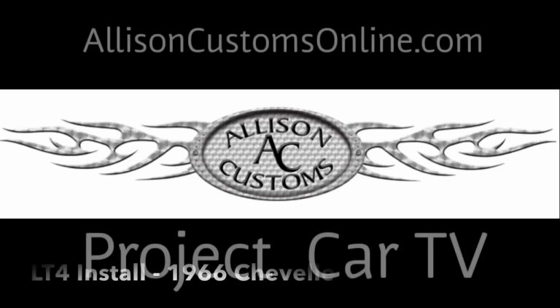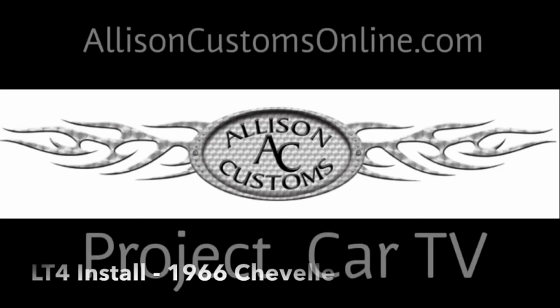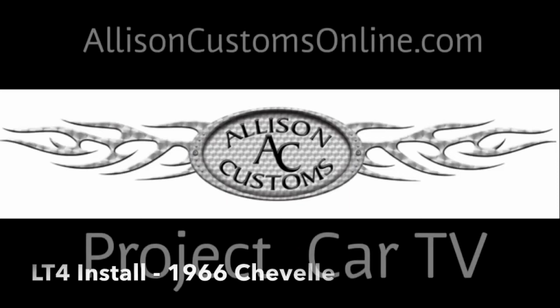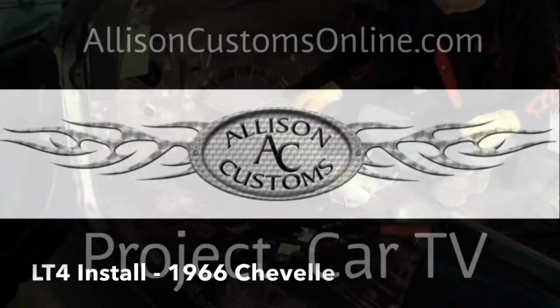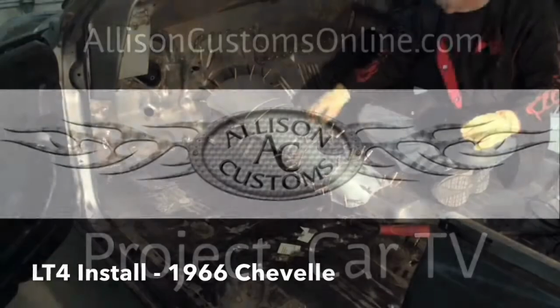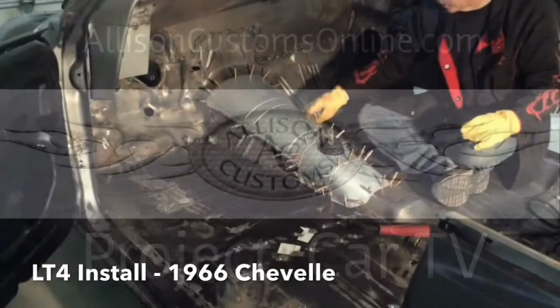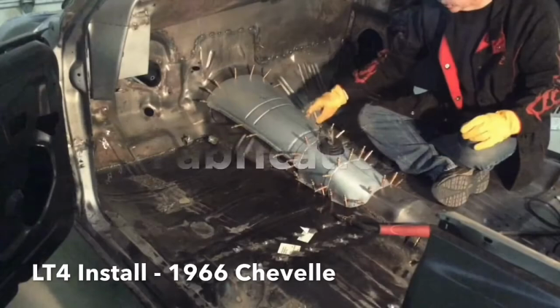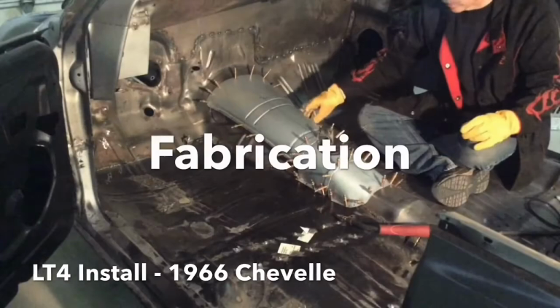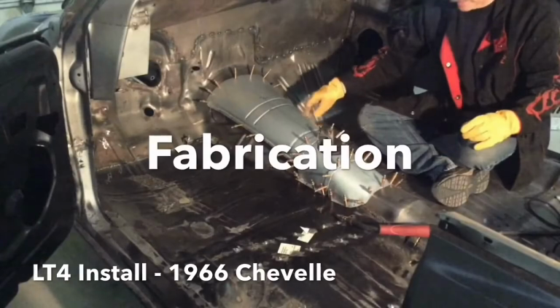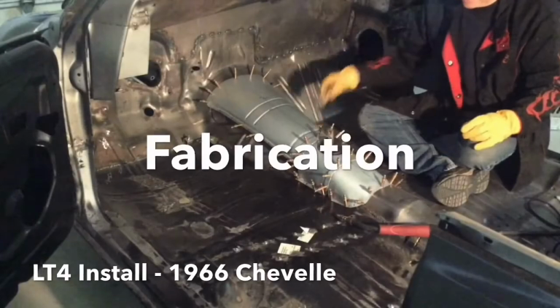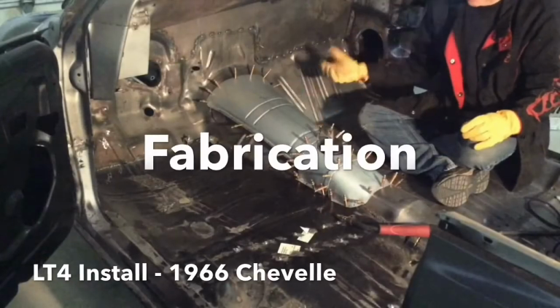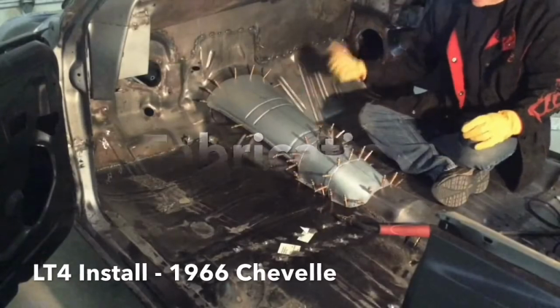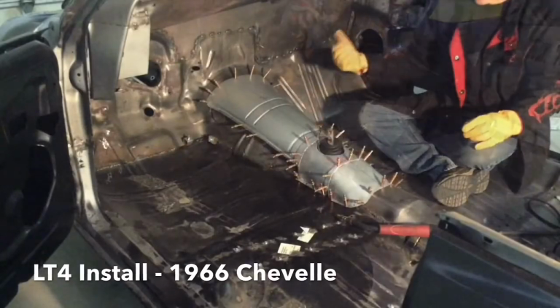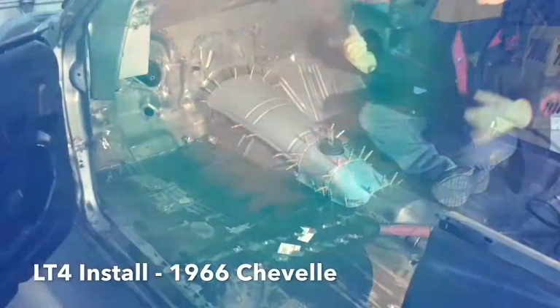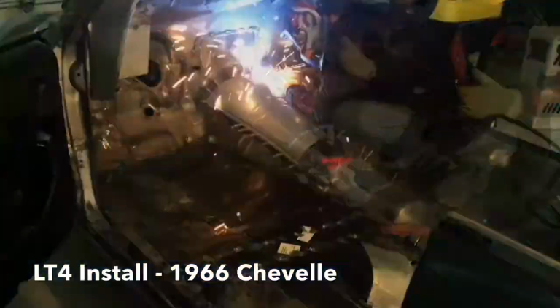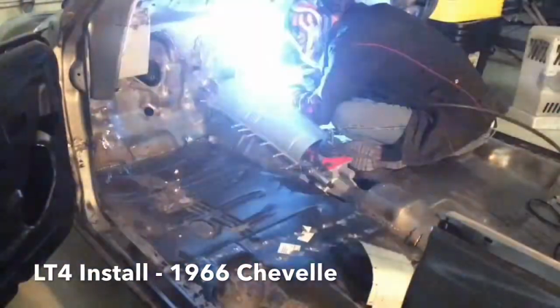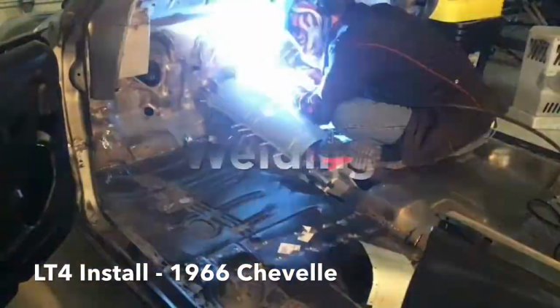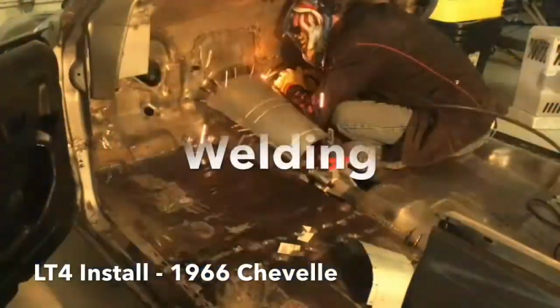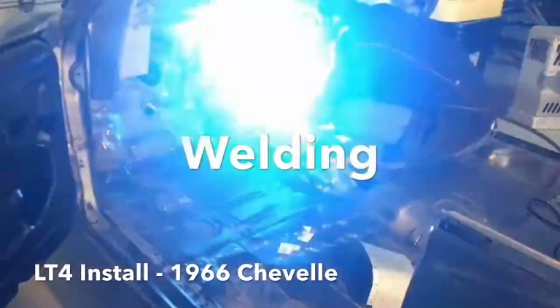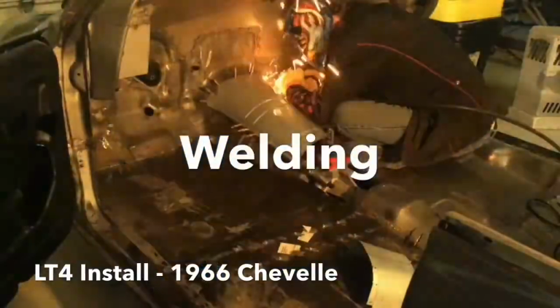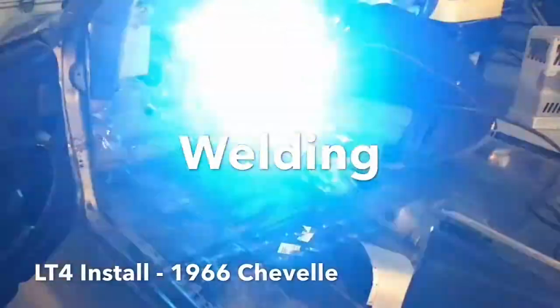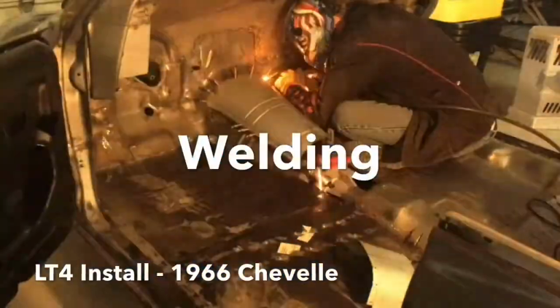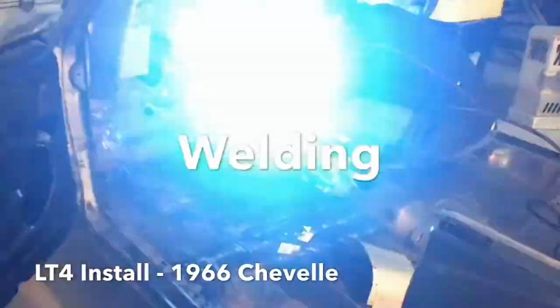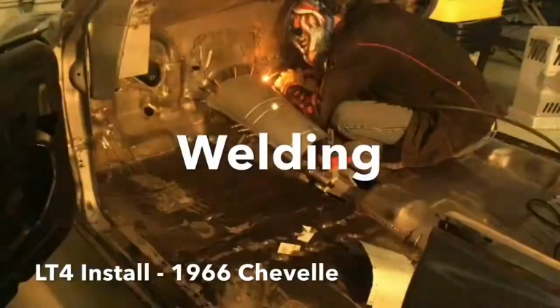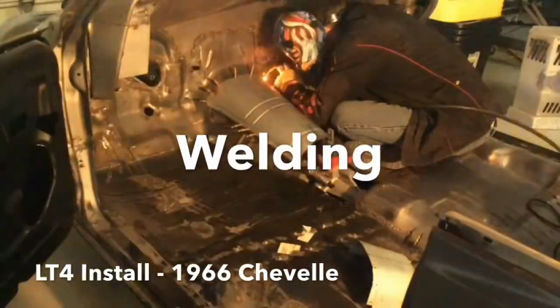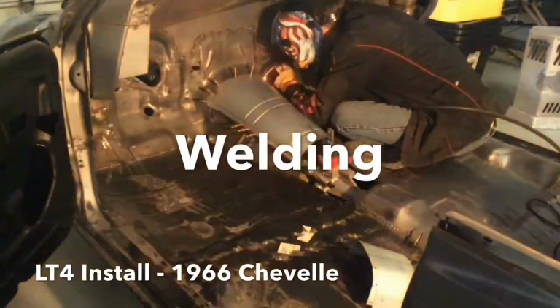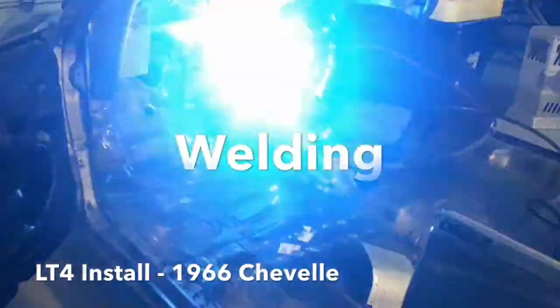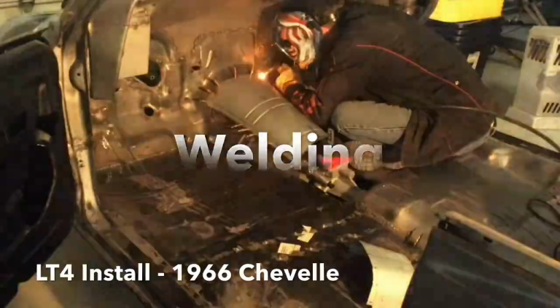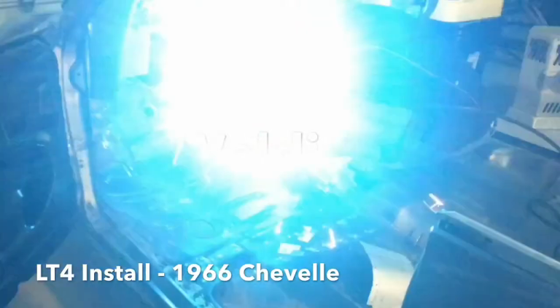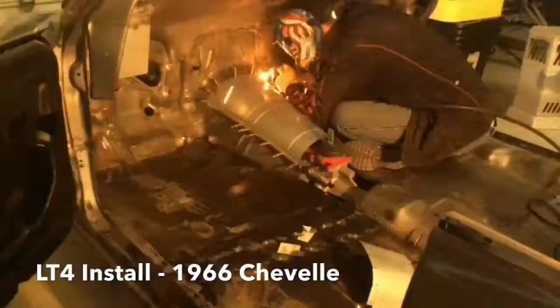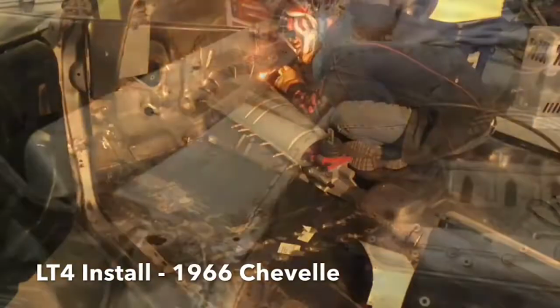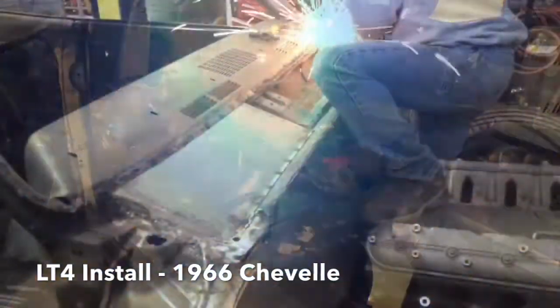Welcome back to Allison Customs Project Car TV. I'm Jeff Allison and thank you for watching.